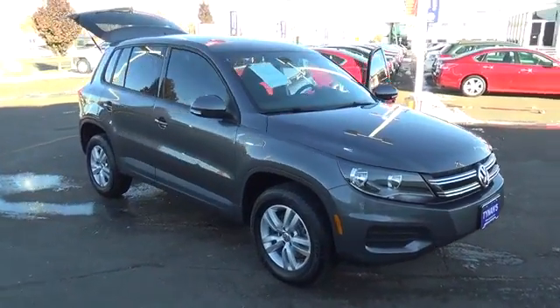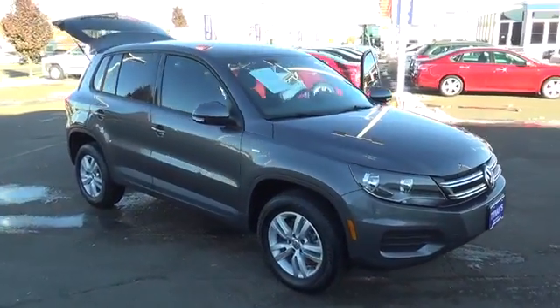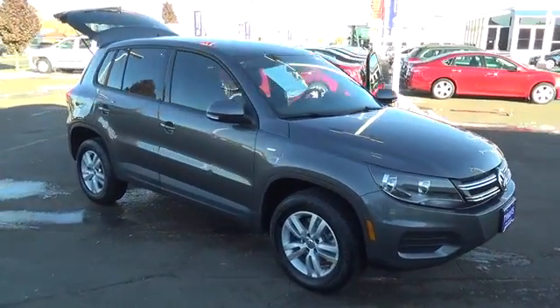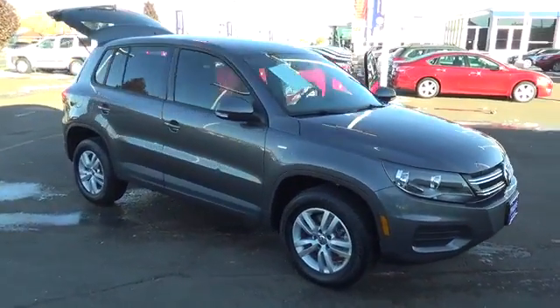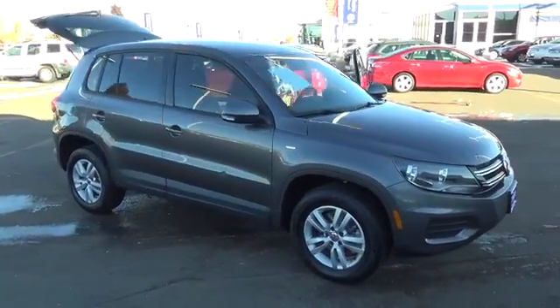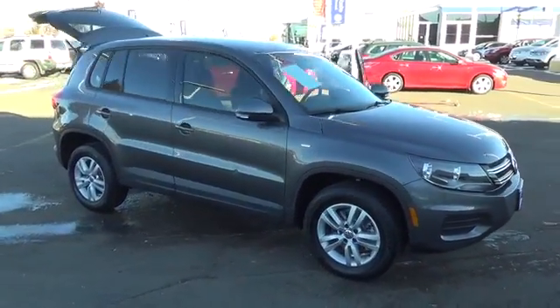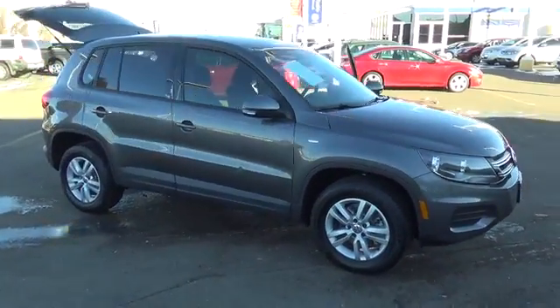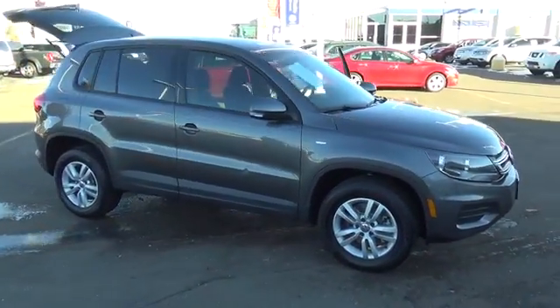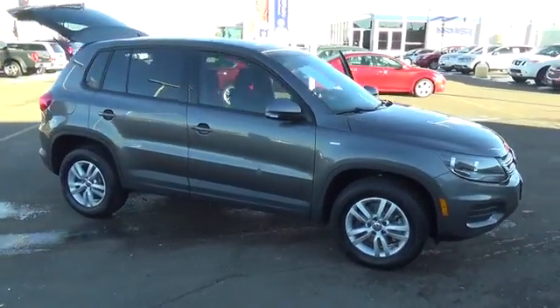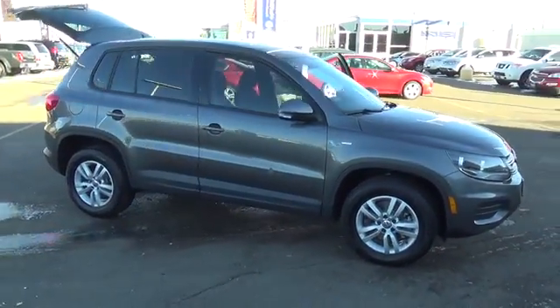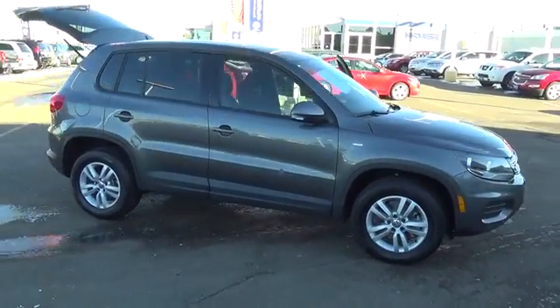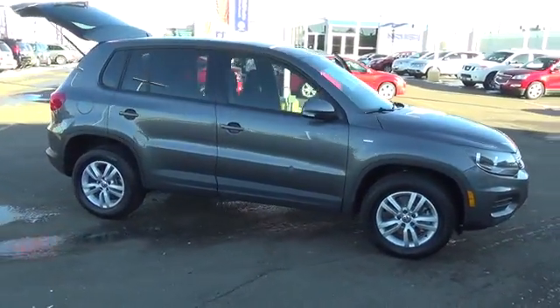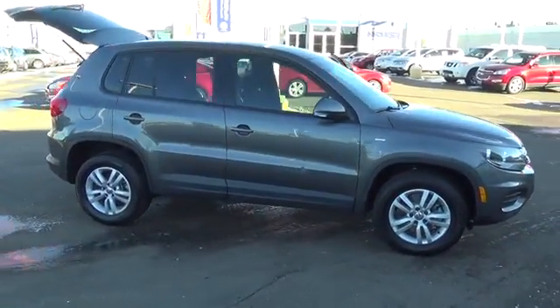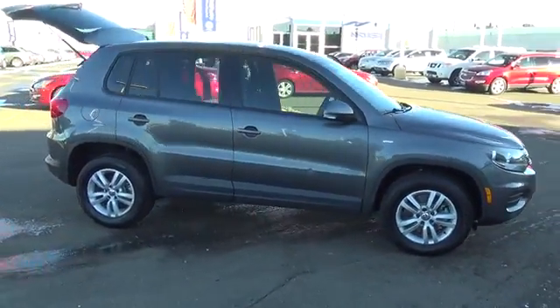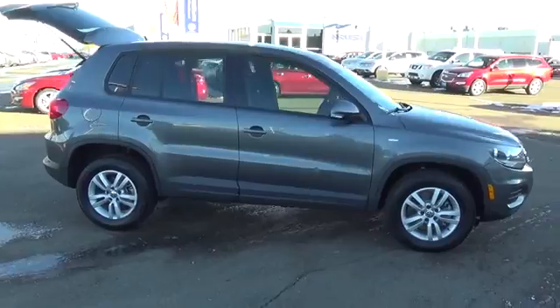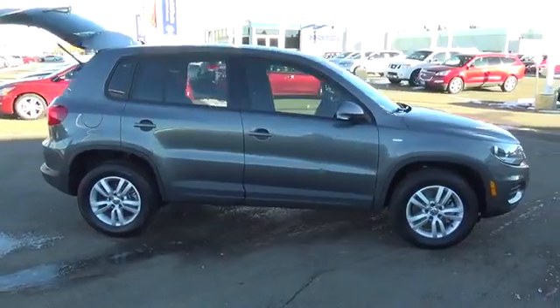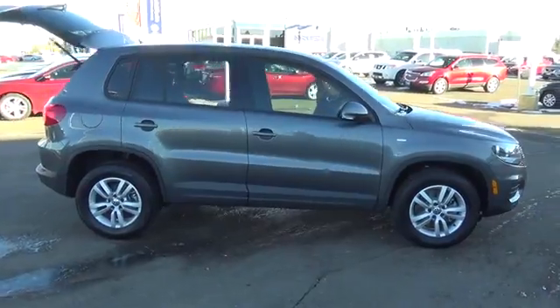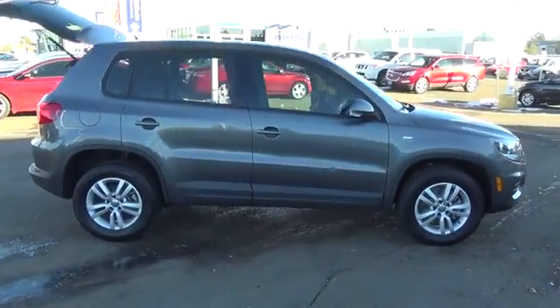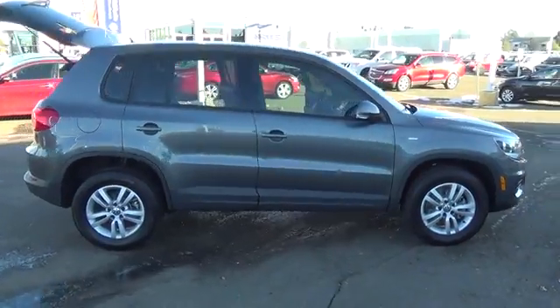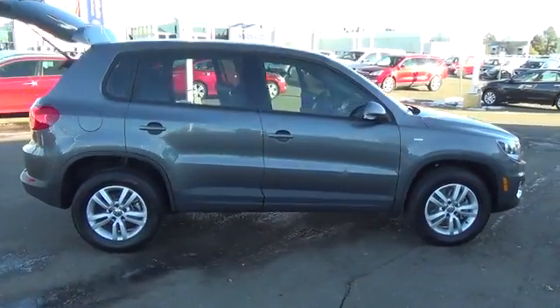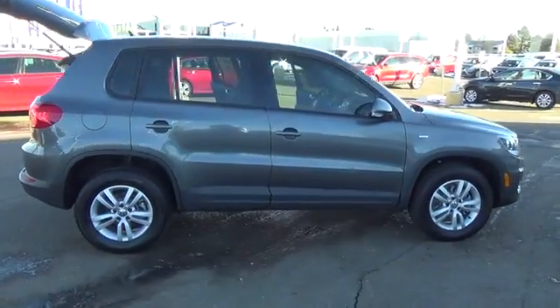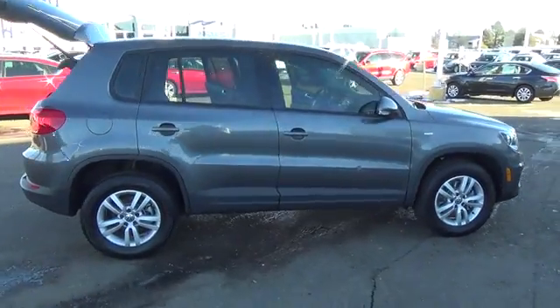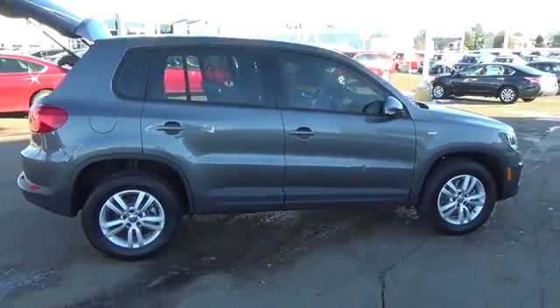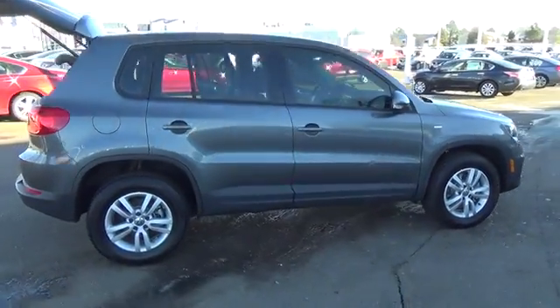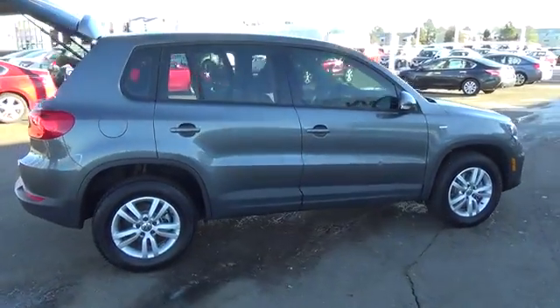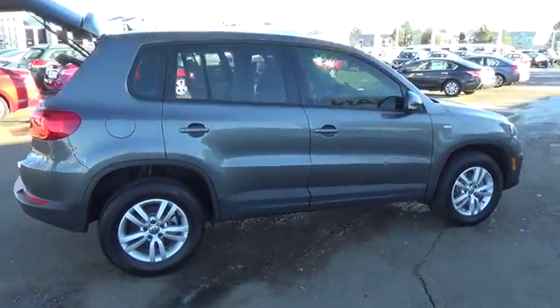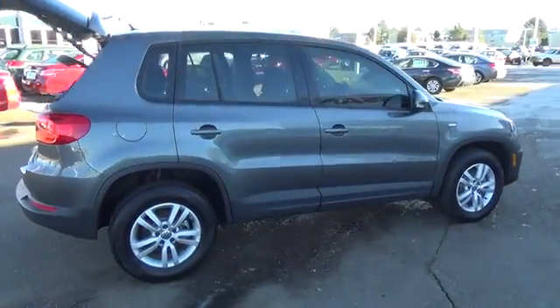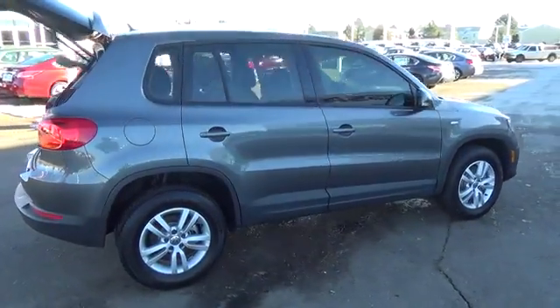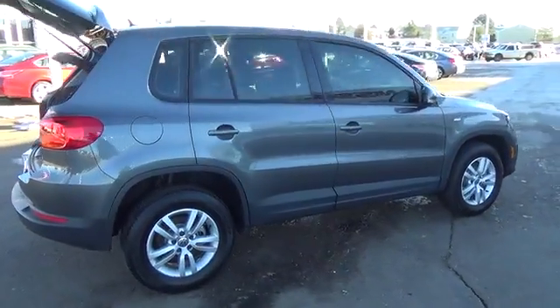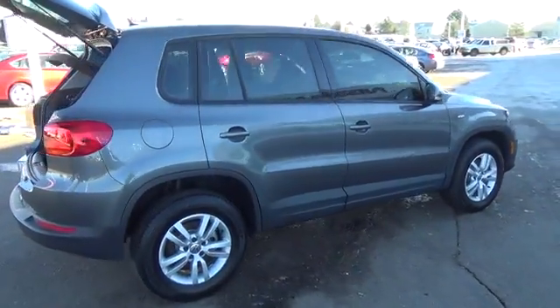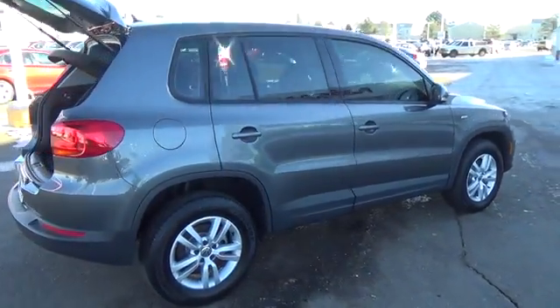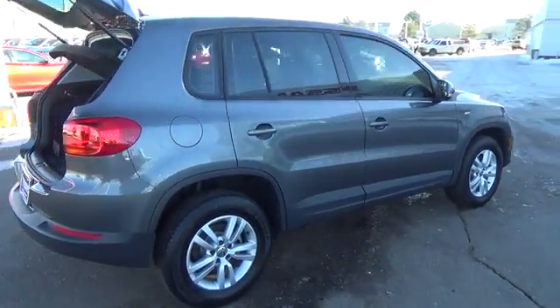The 2014 Volkswagen Tiguan features a 2.0-liter four-cylinder engine that generates 200 horsepower.